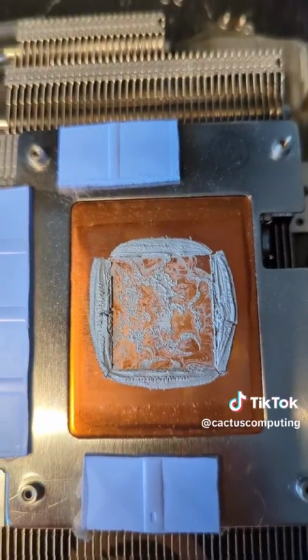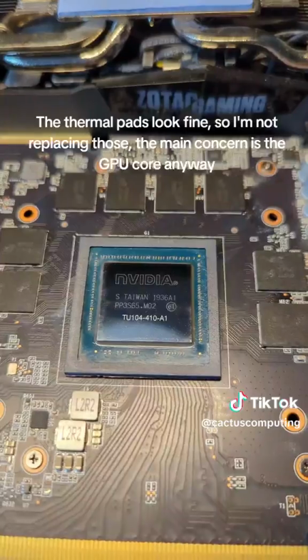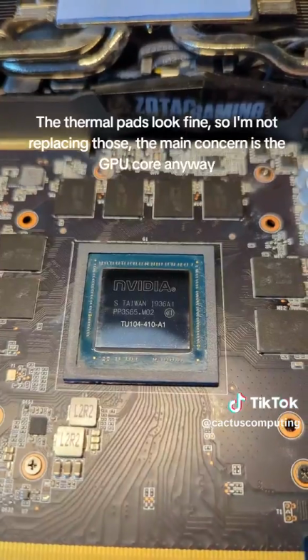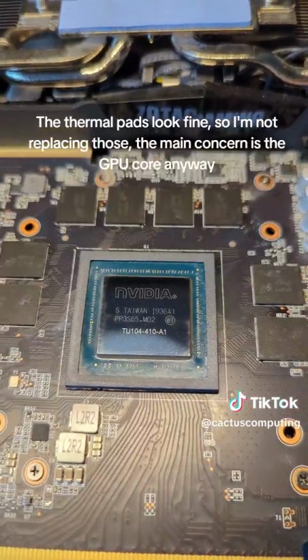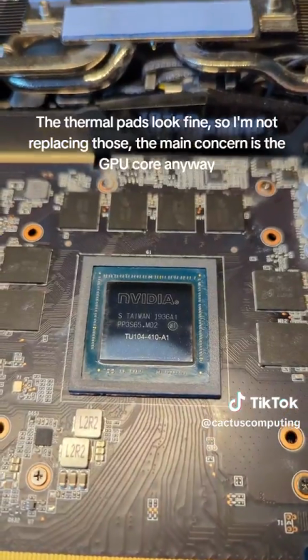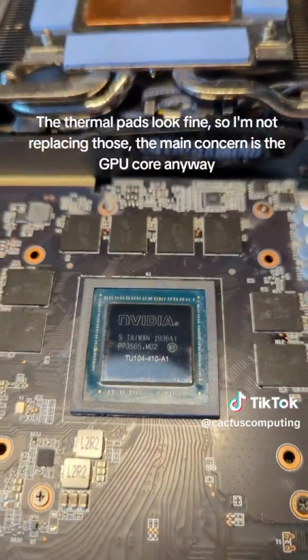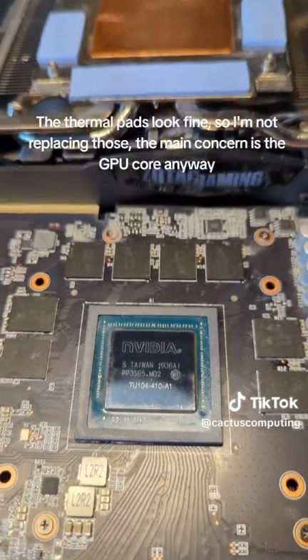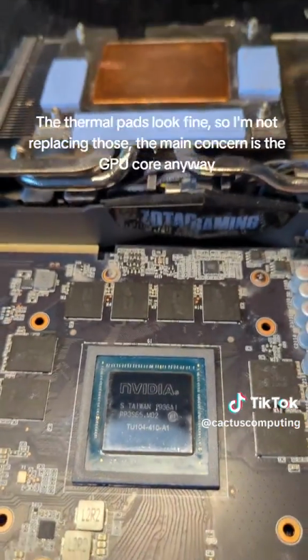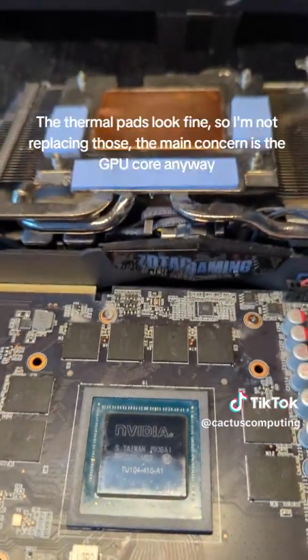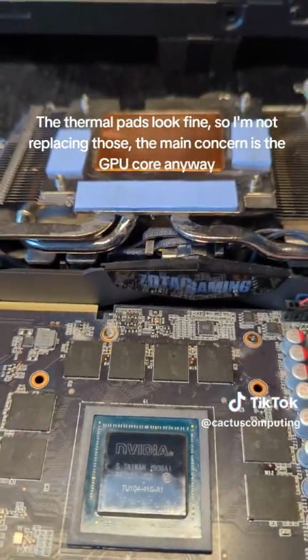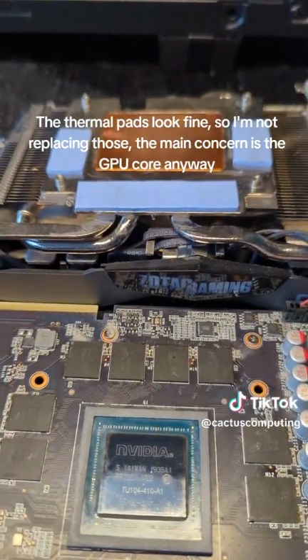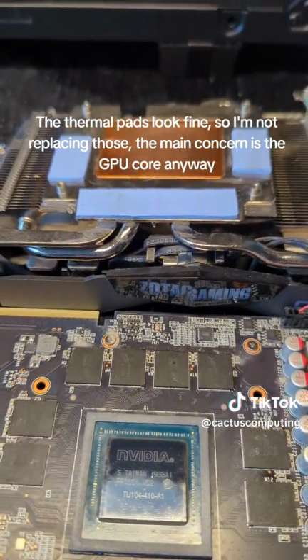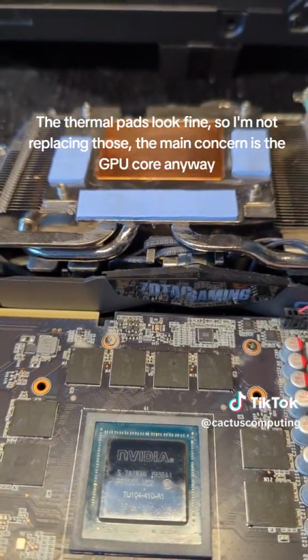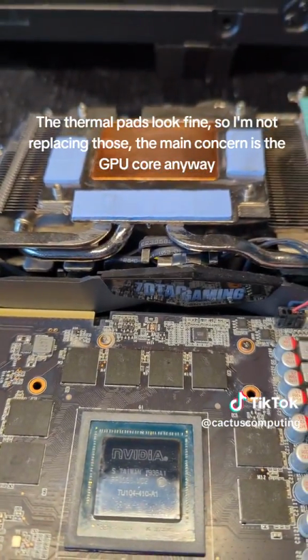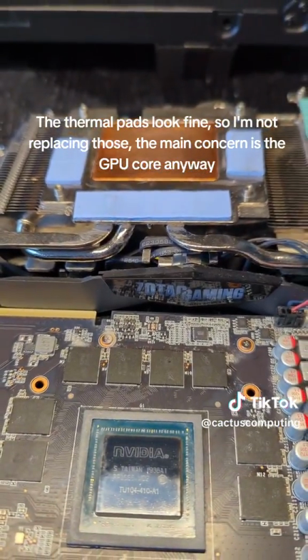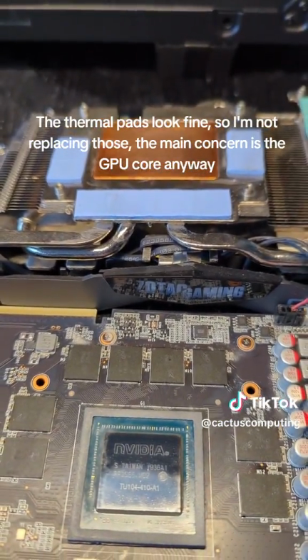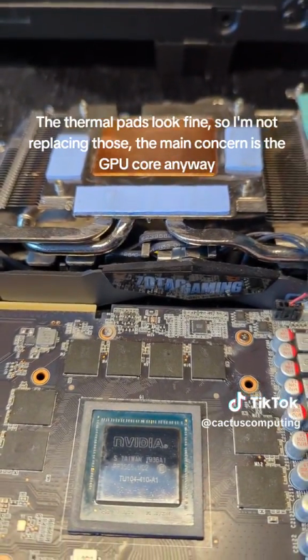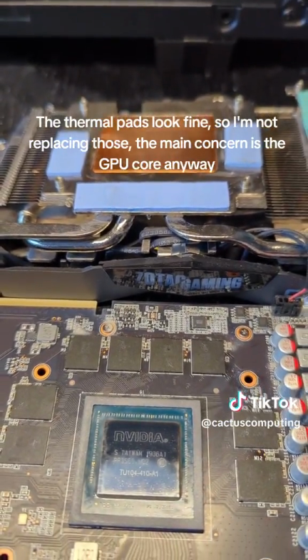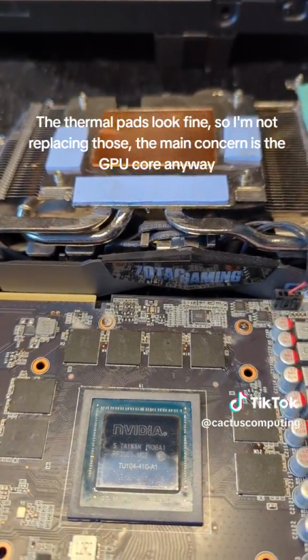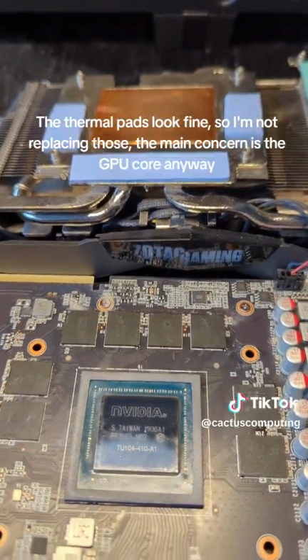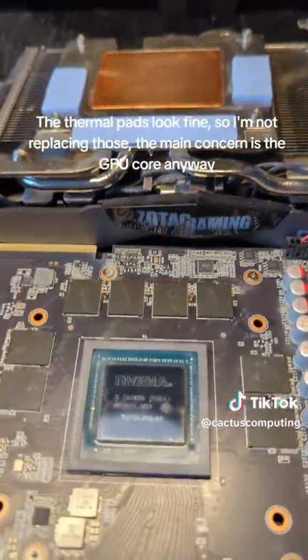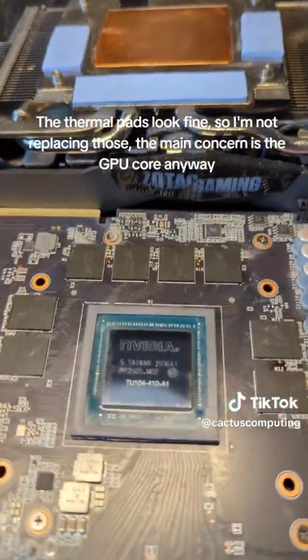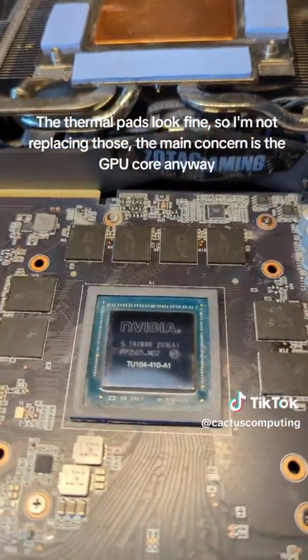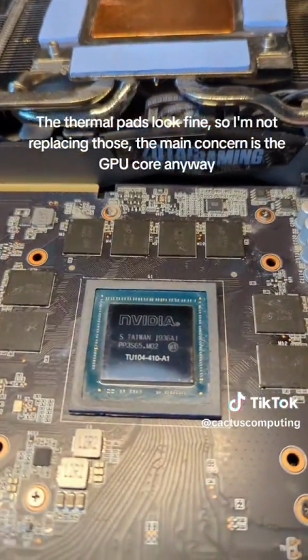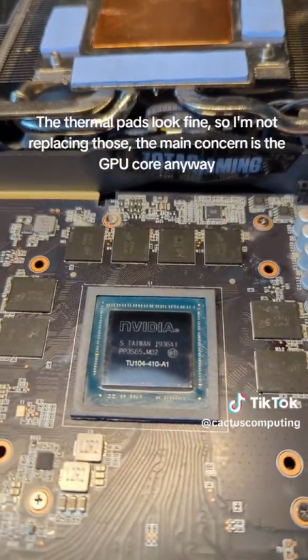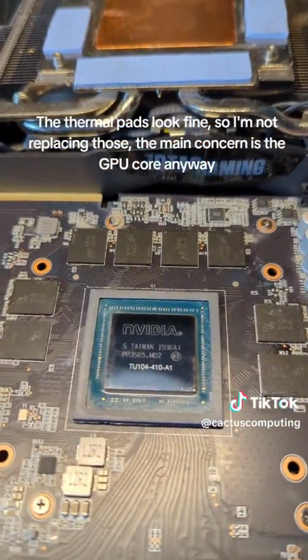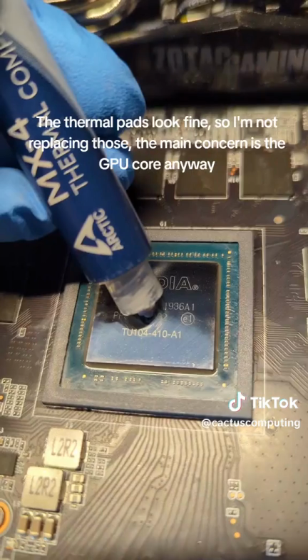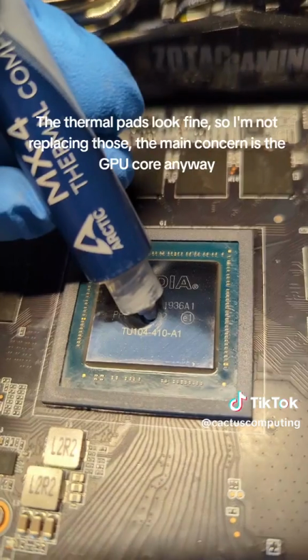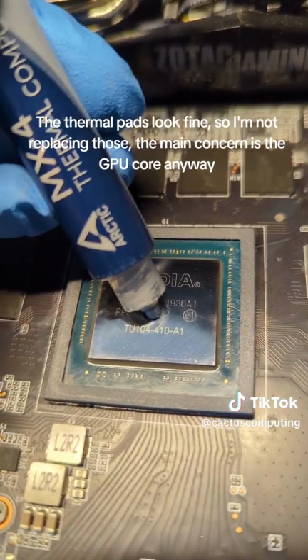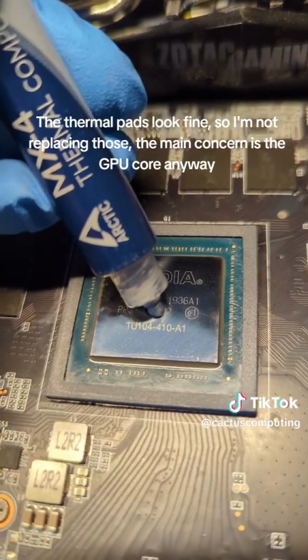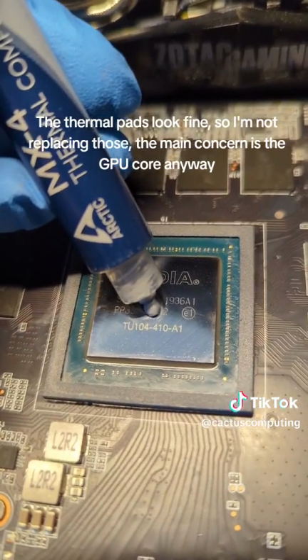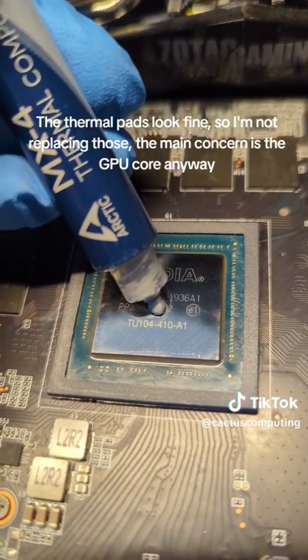The thermal pads look fine, so I'm not replacing those. The main concern is the GPU core anyway.